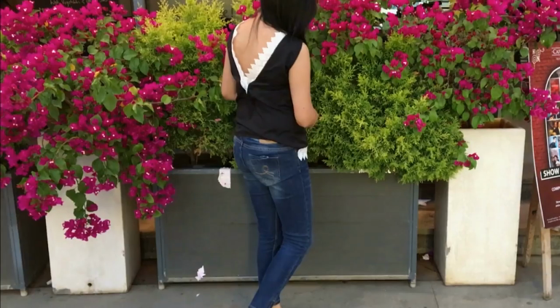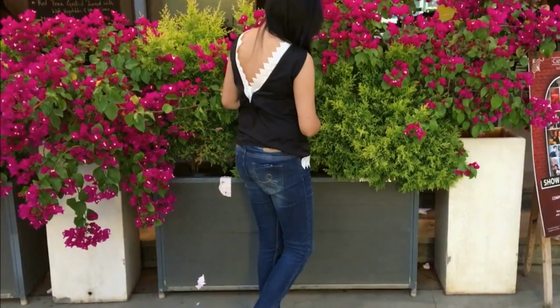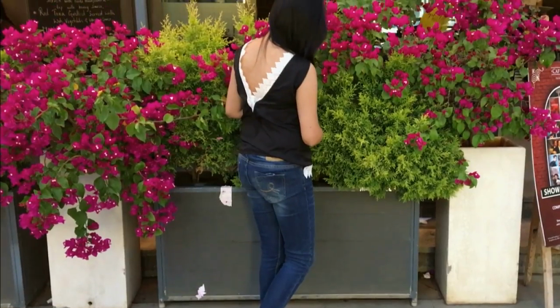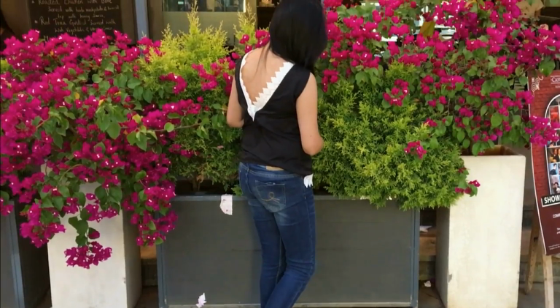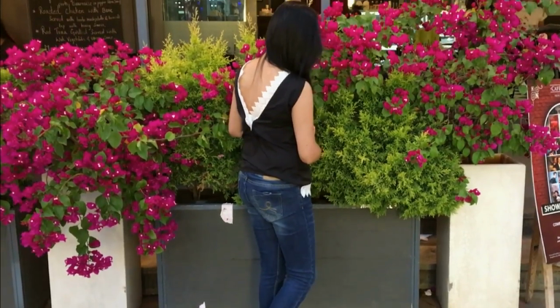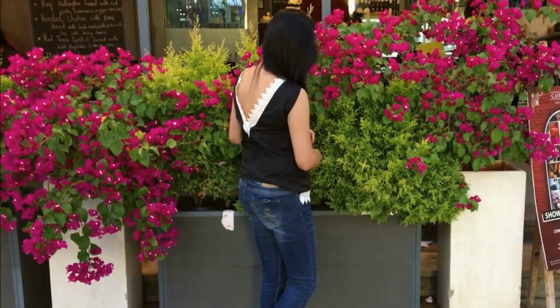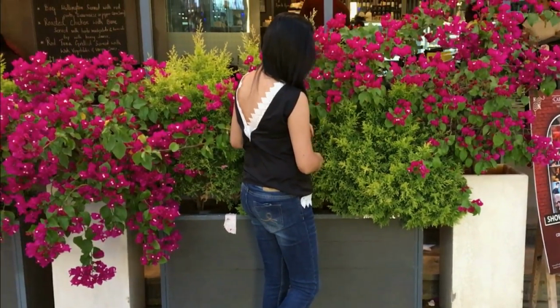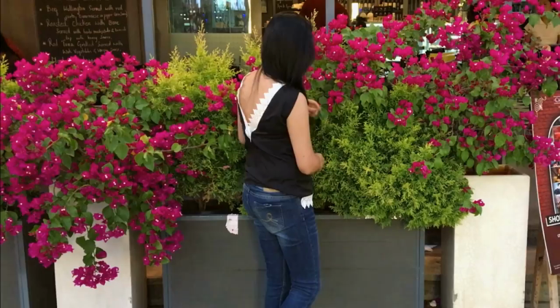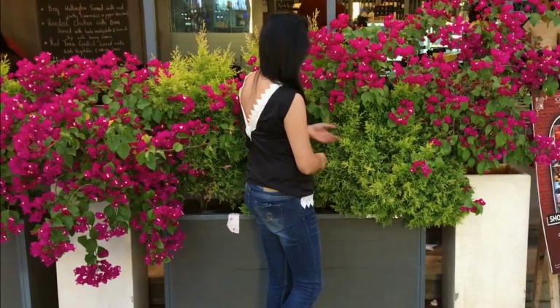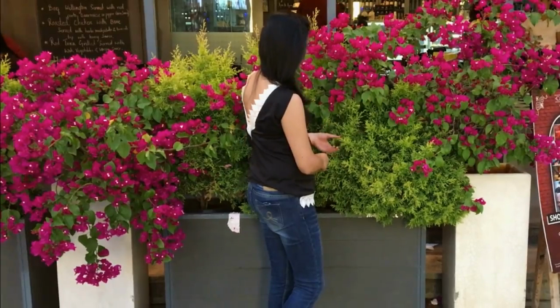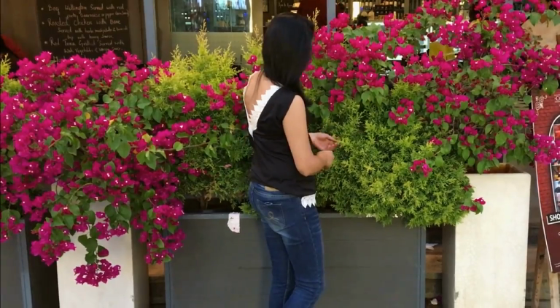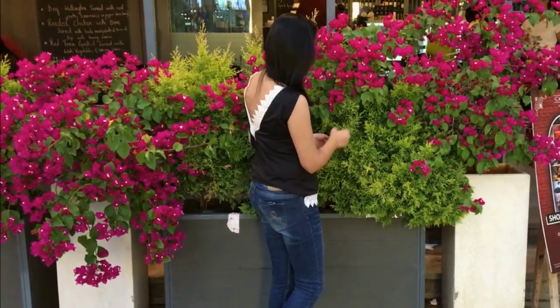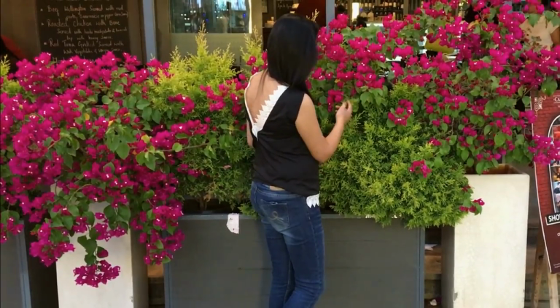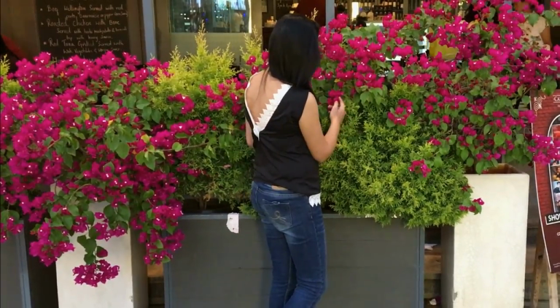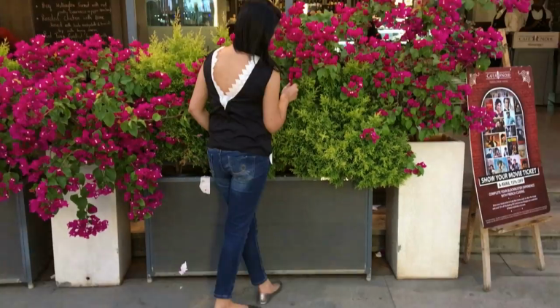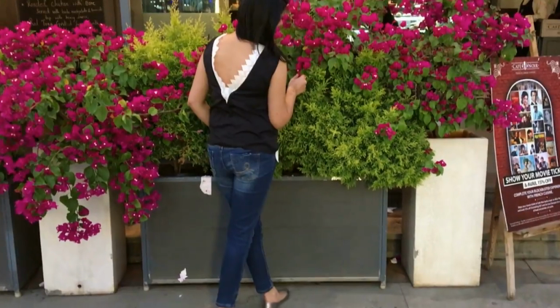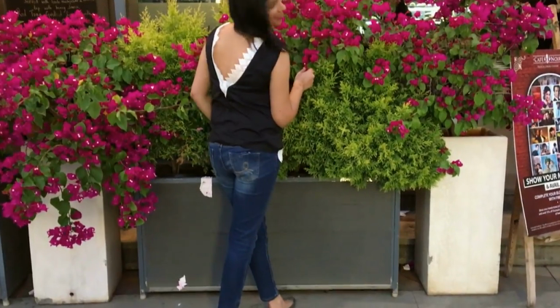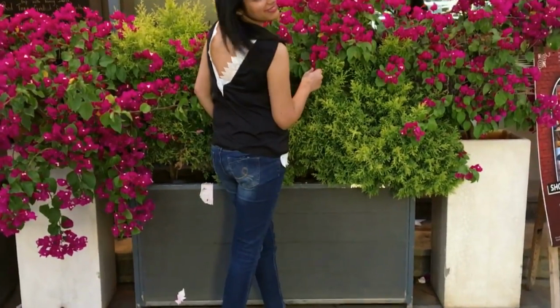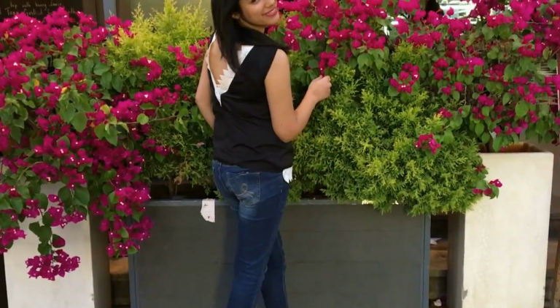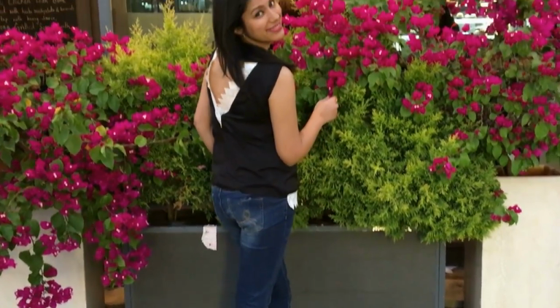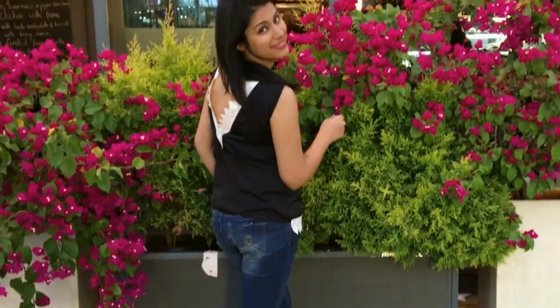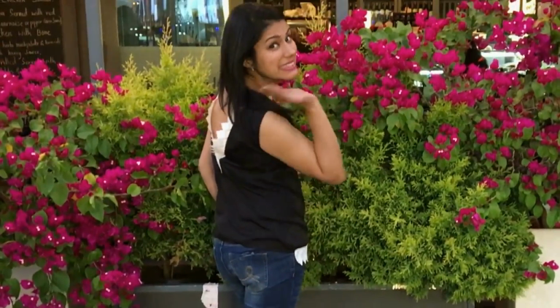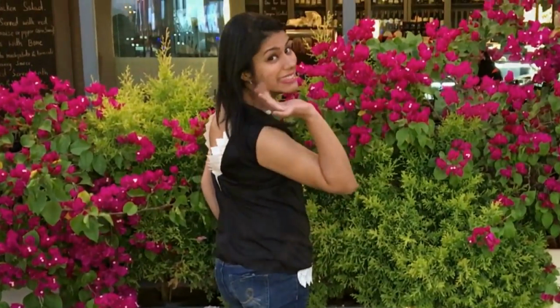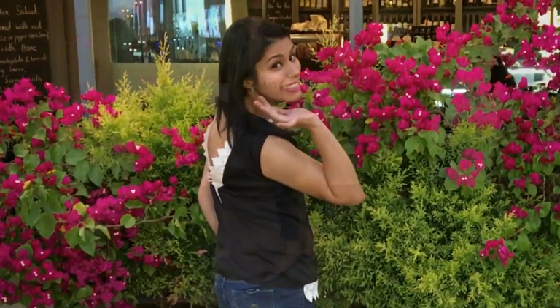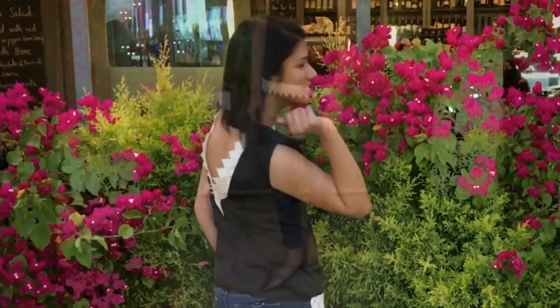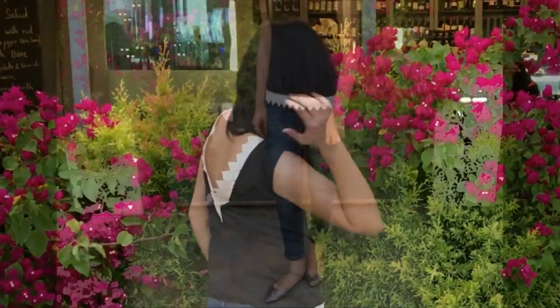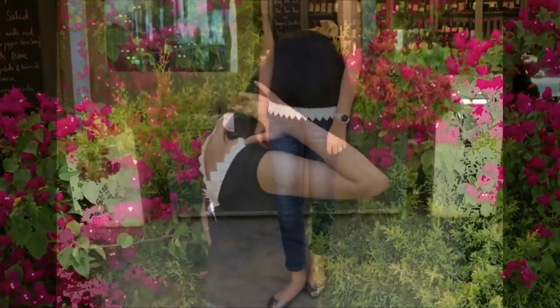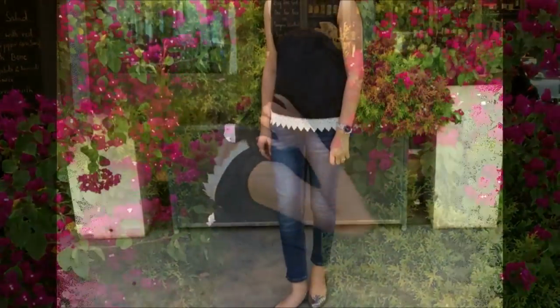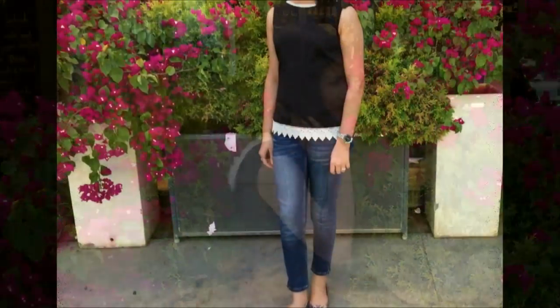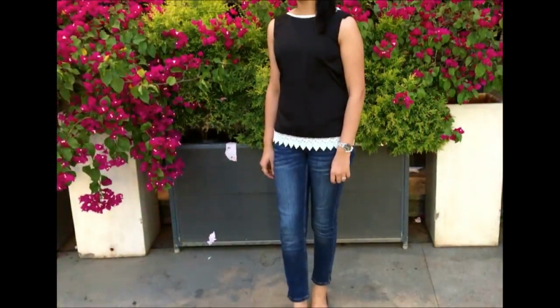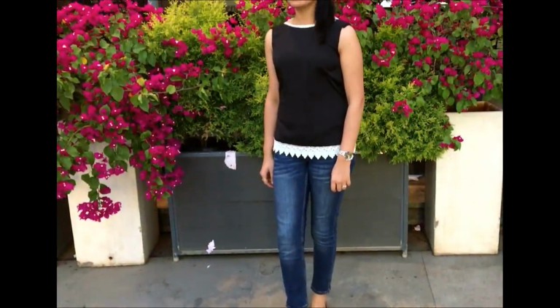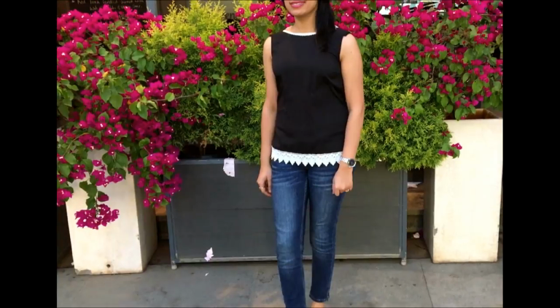I just love how the back of this top has turned out. Couple it with a pair of jeans and let that neckline speak for you.